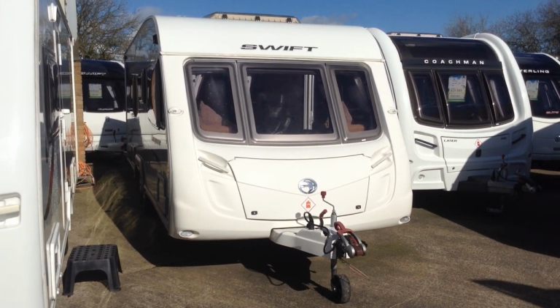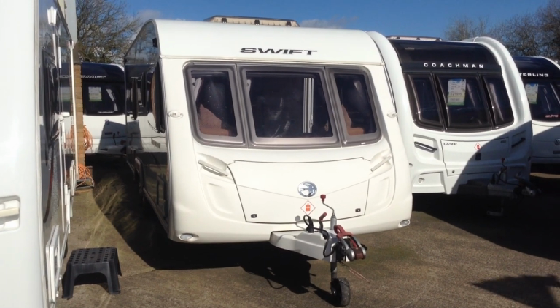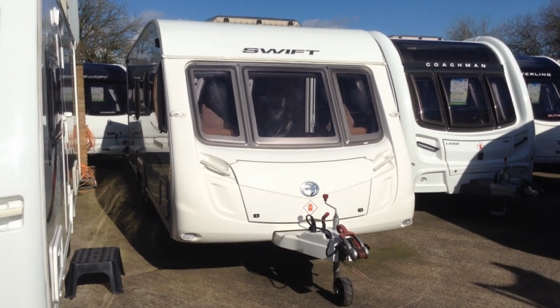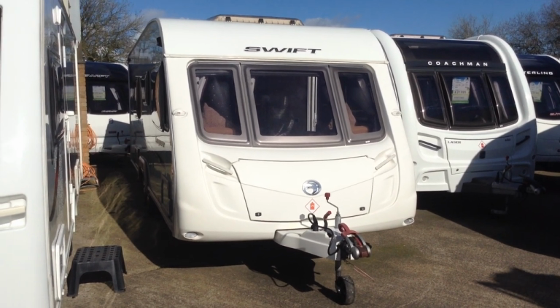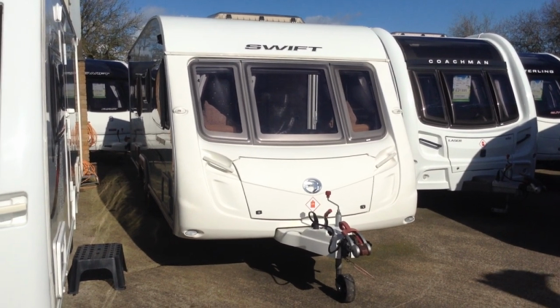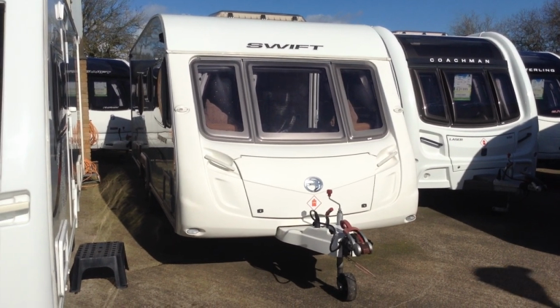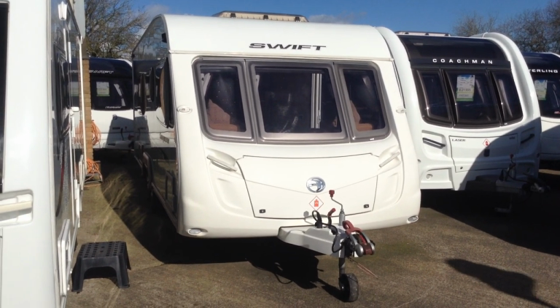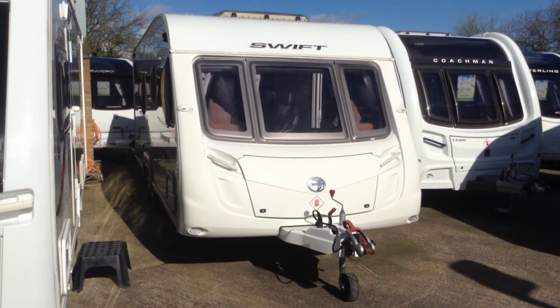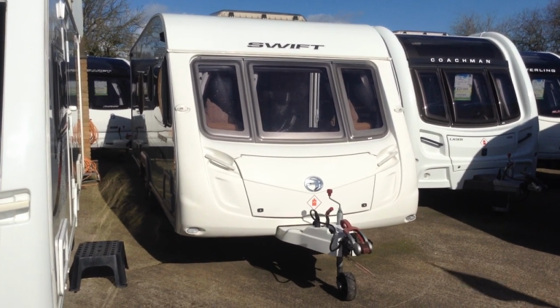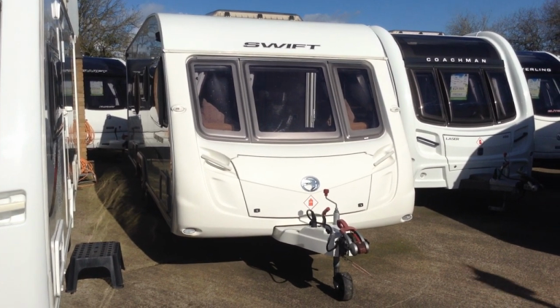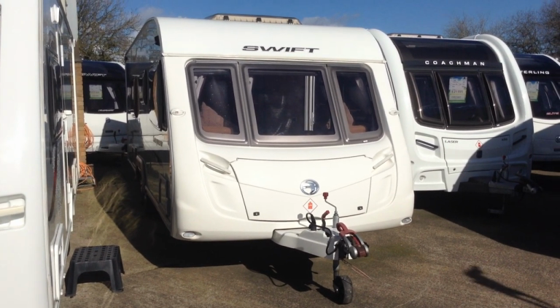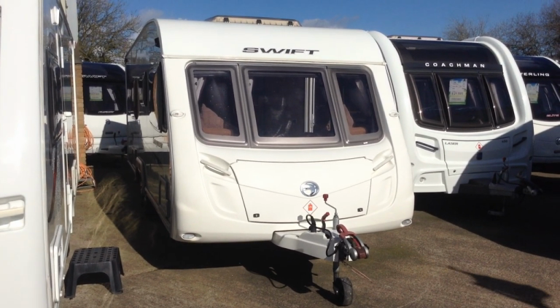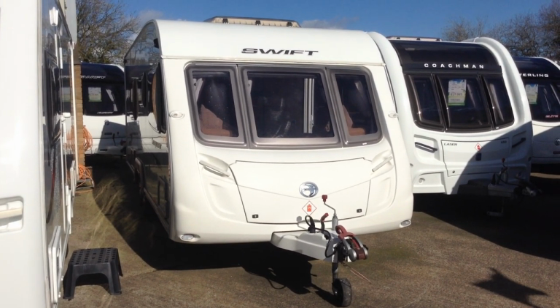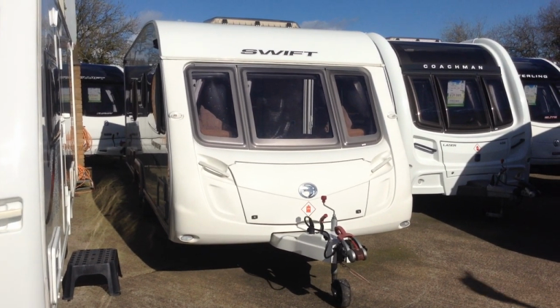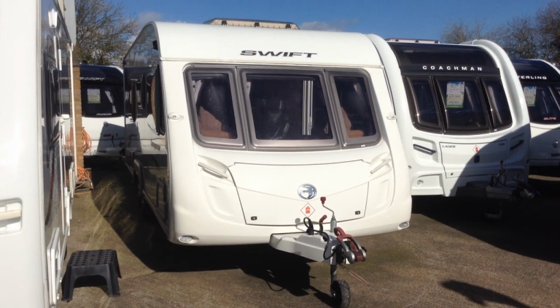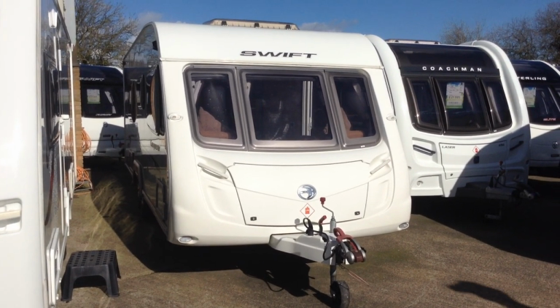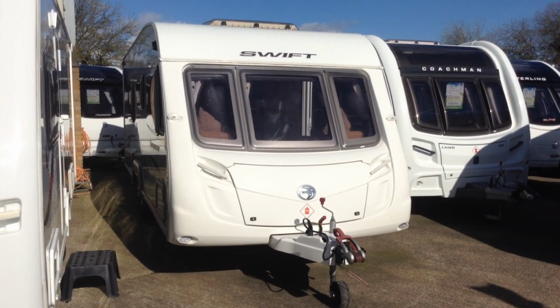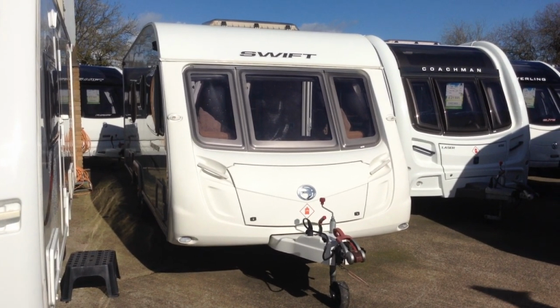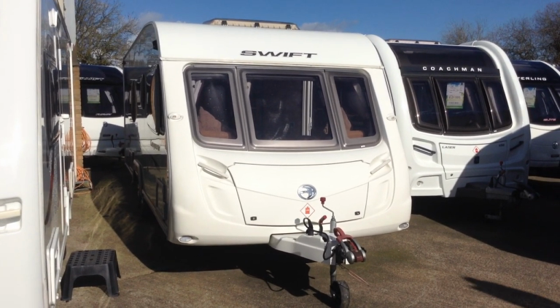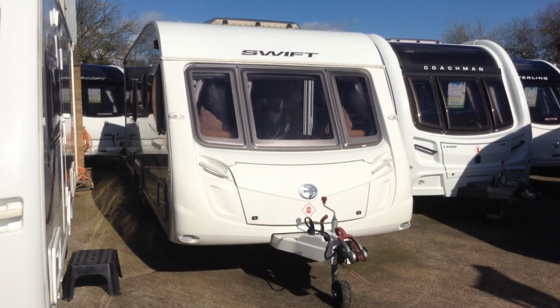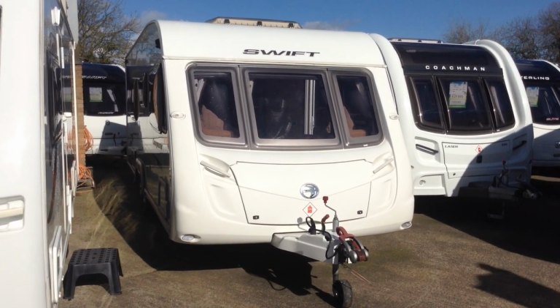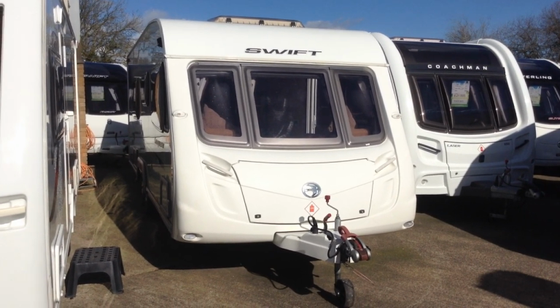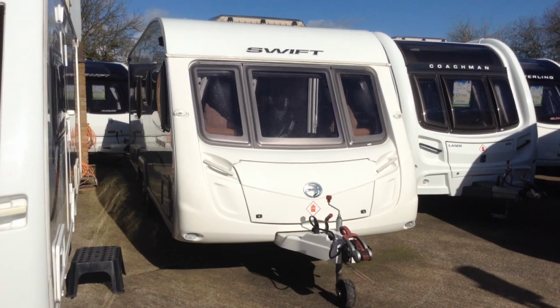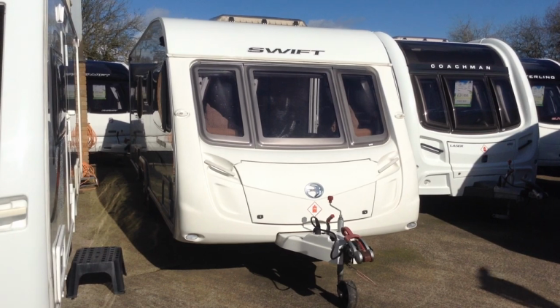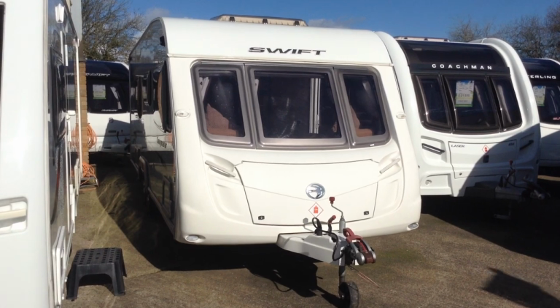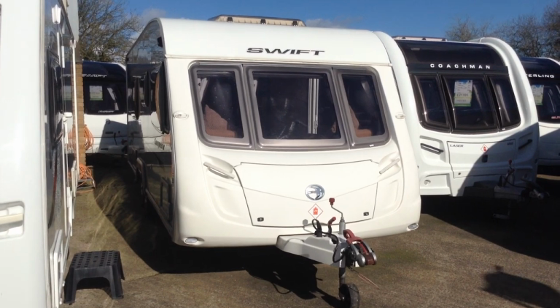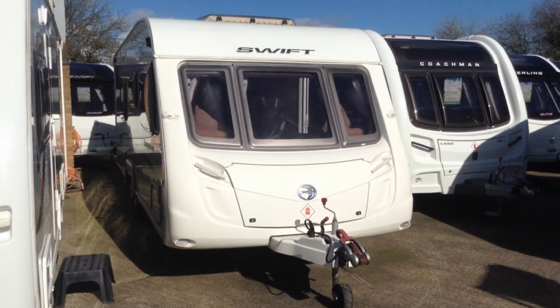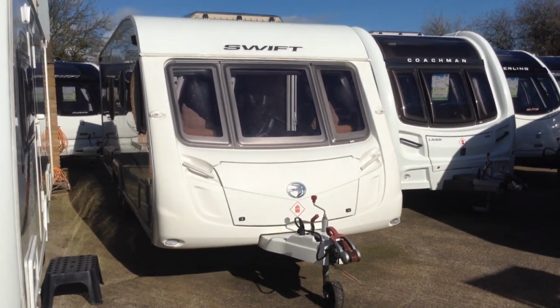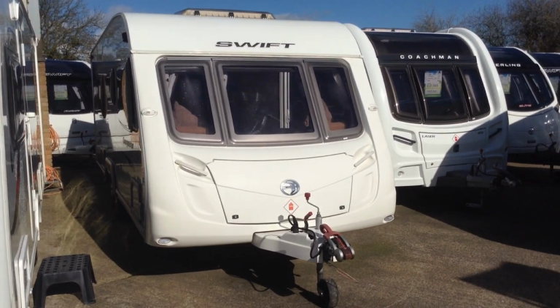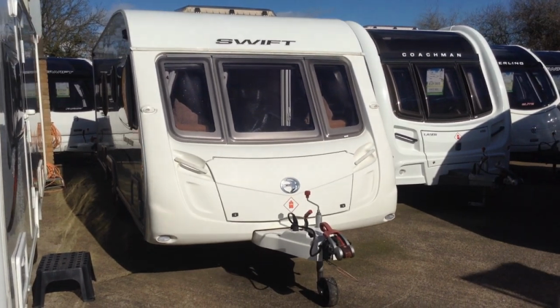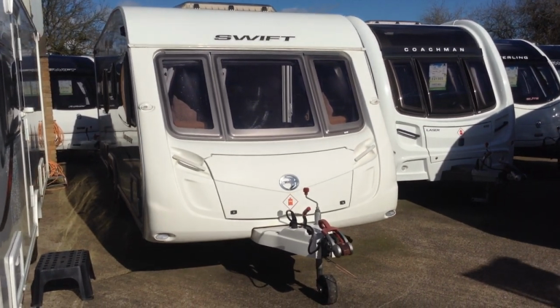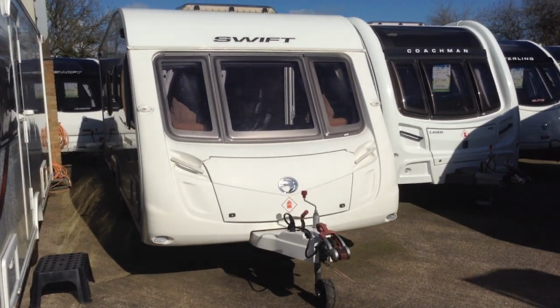Hi, it's Garret from Broadlane Leisure. Today I'm going to show you around this 2010 Swift Conqueror 630.